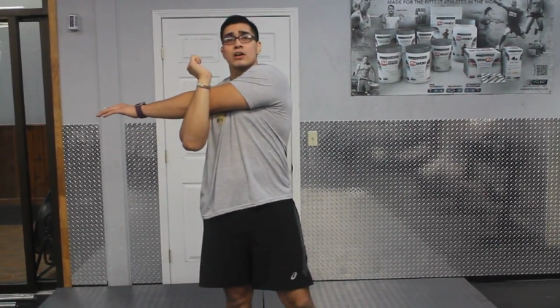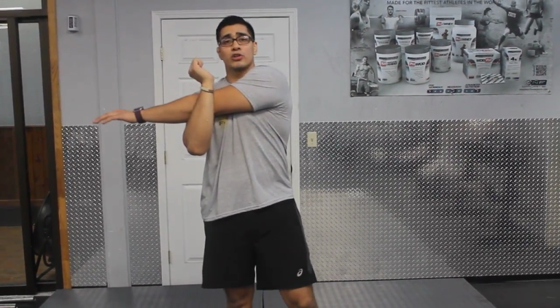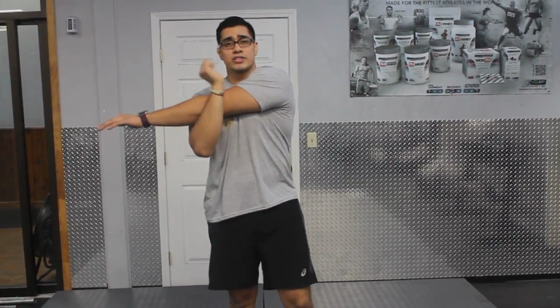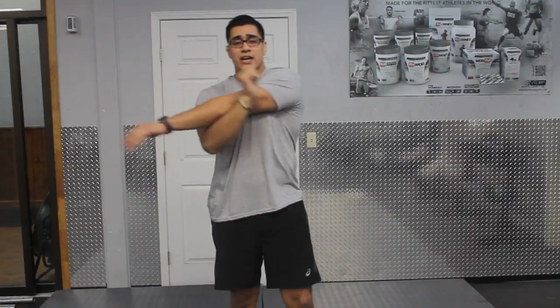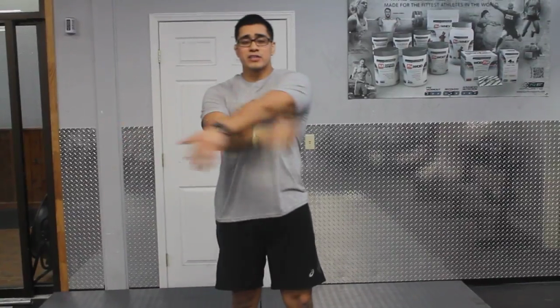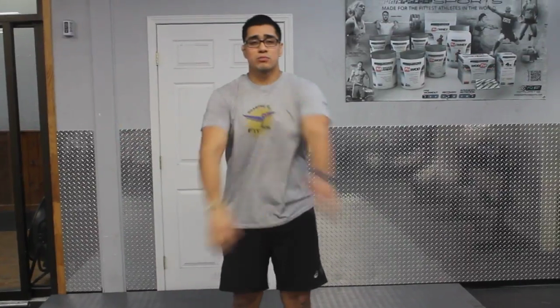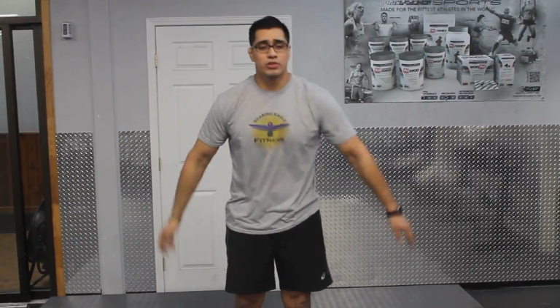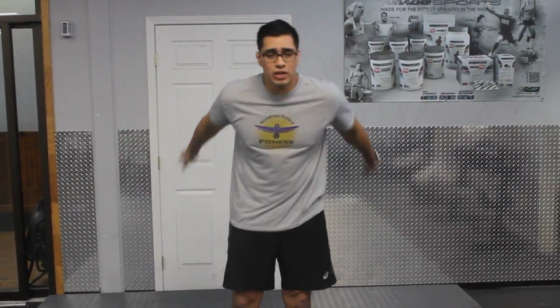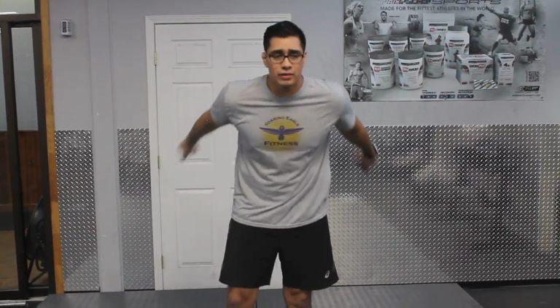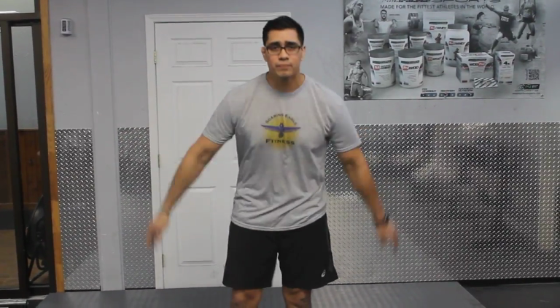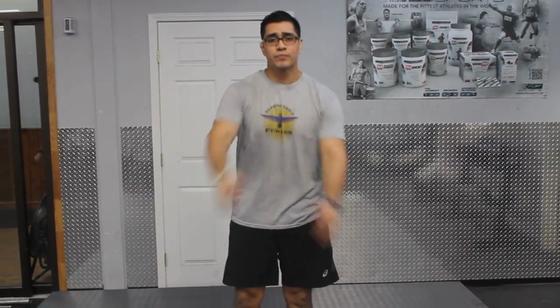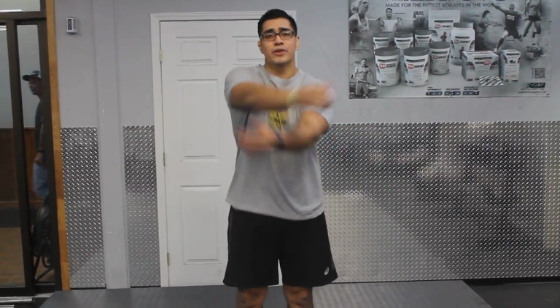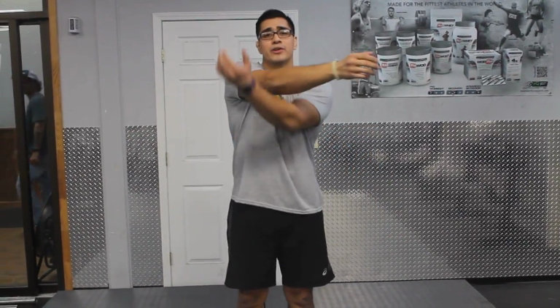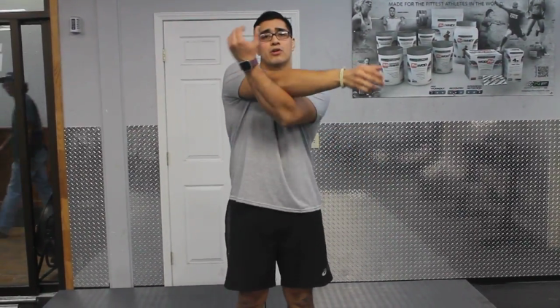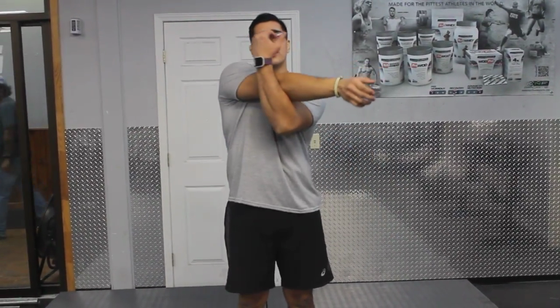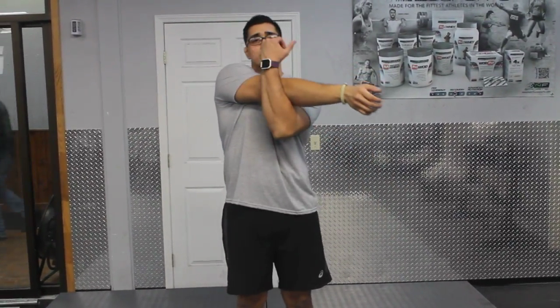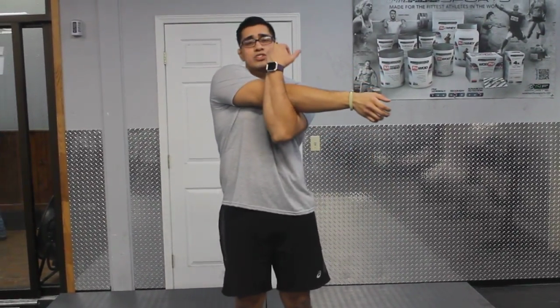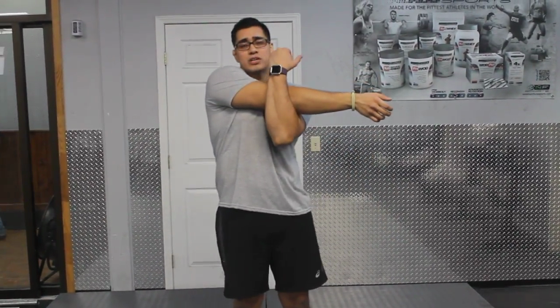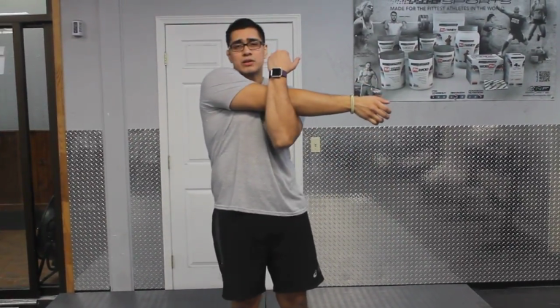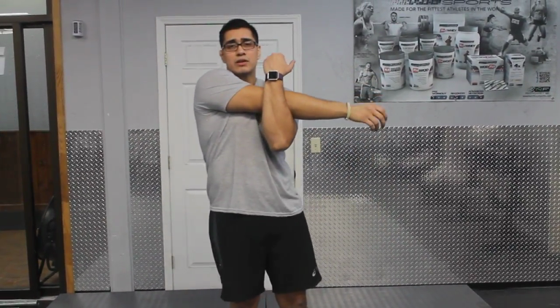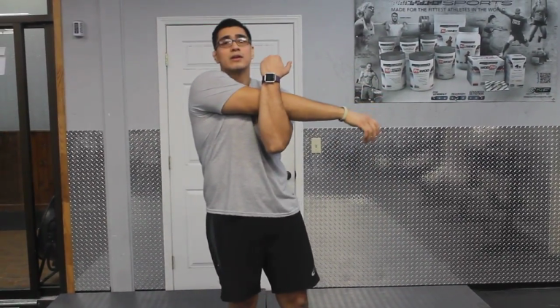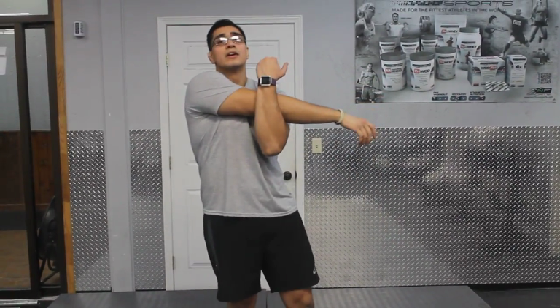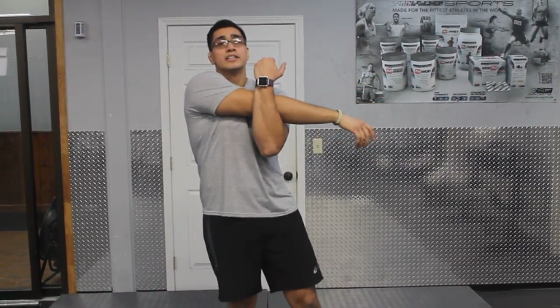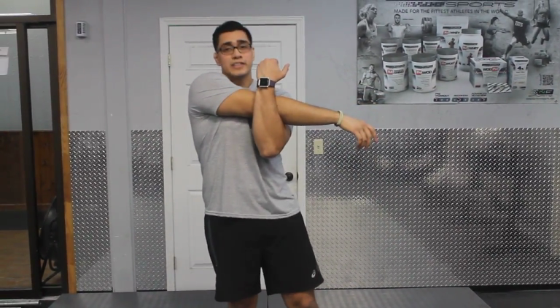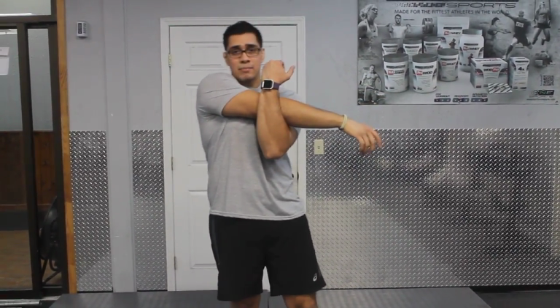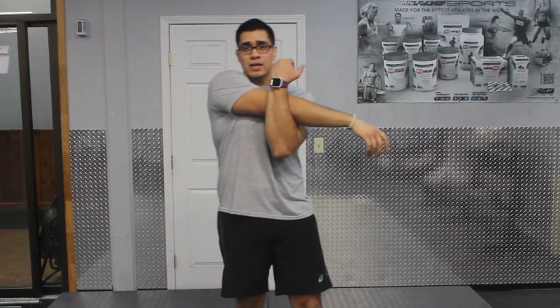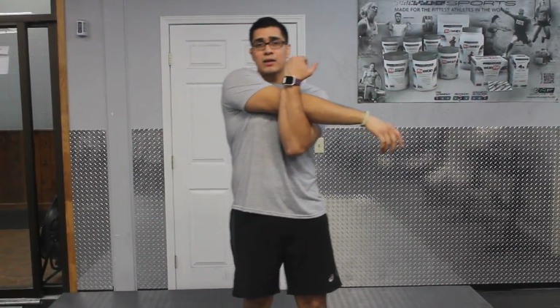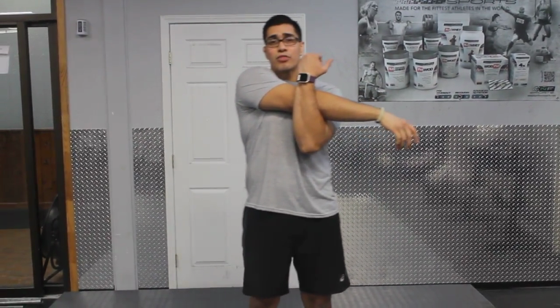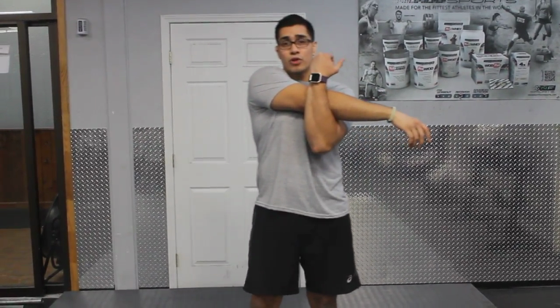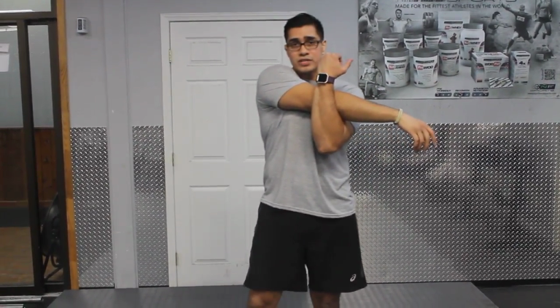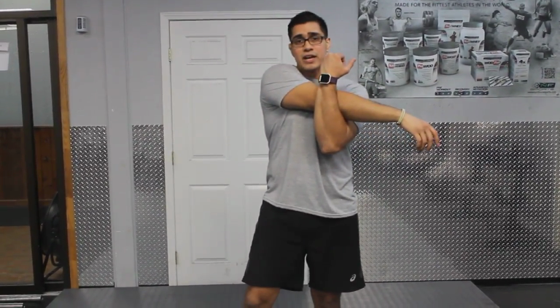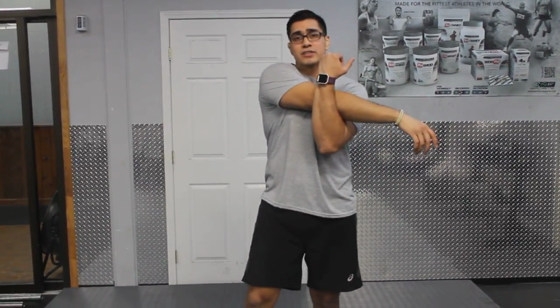Thirty seconds. When you're done, go ahead and switch it. Same thing — thirty seconds.